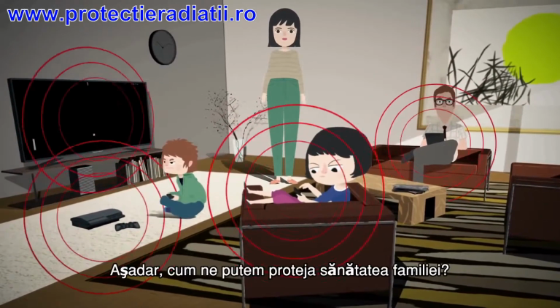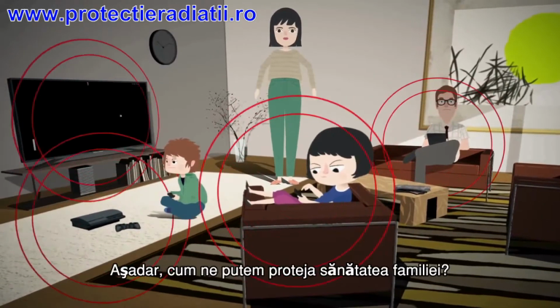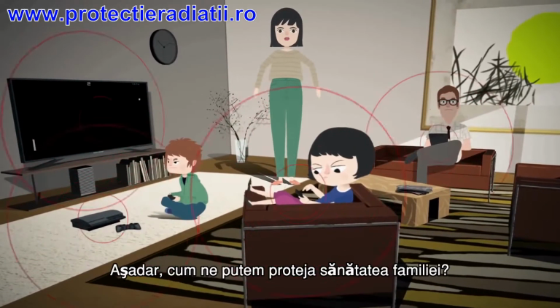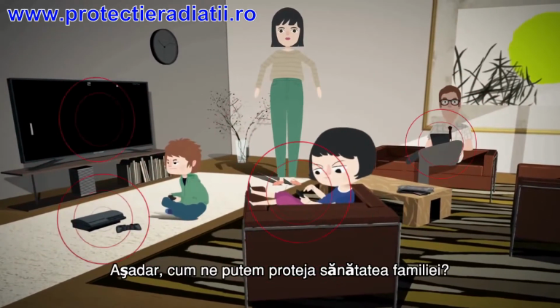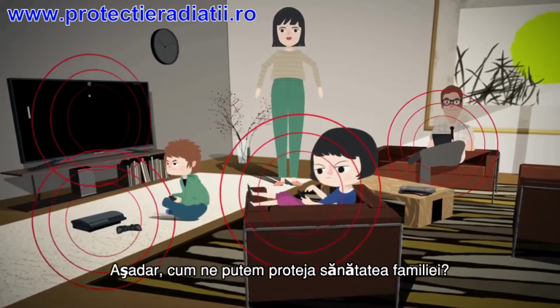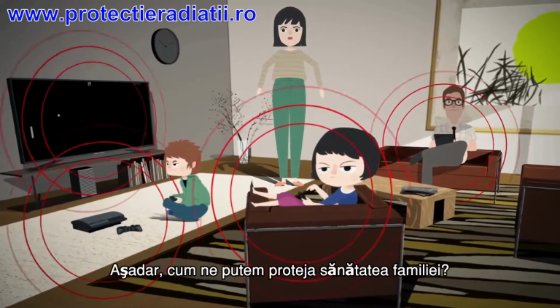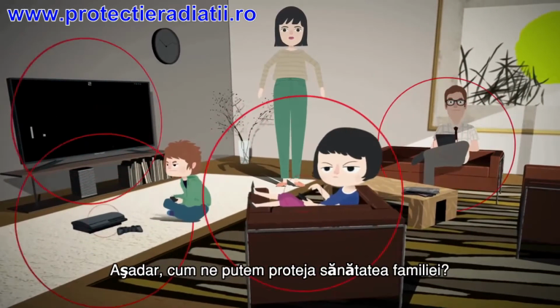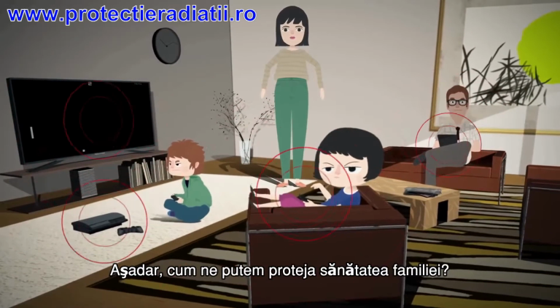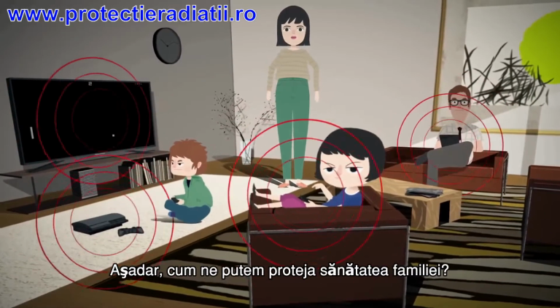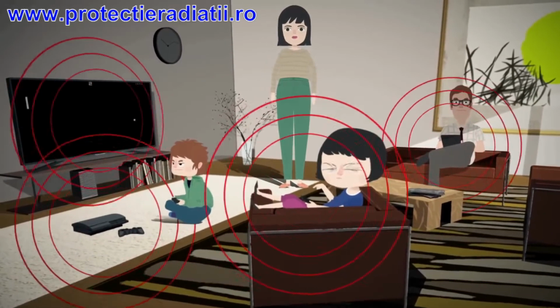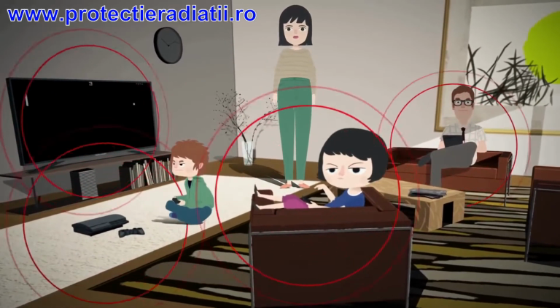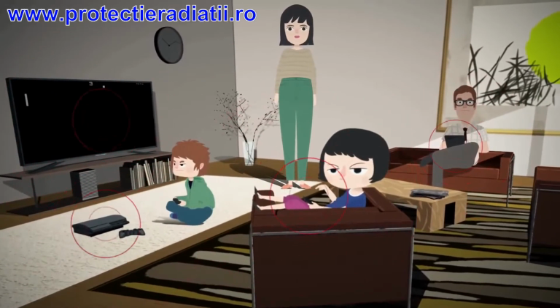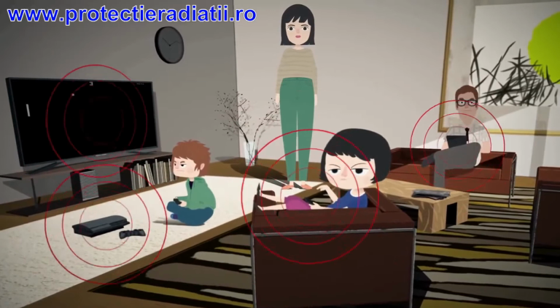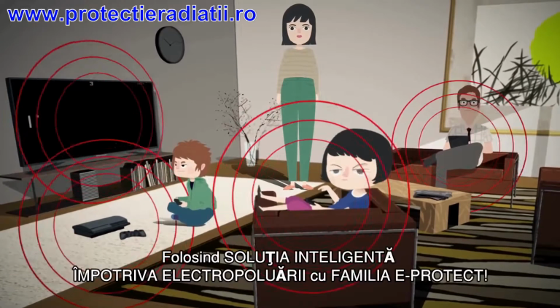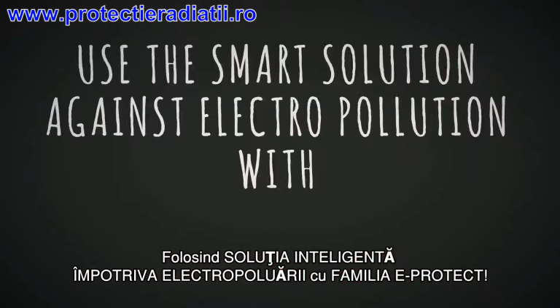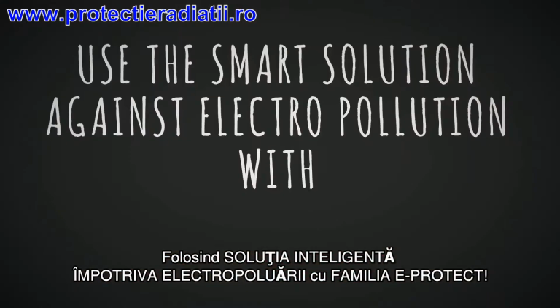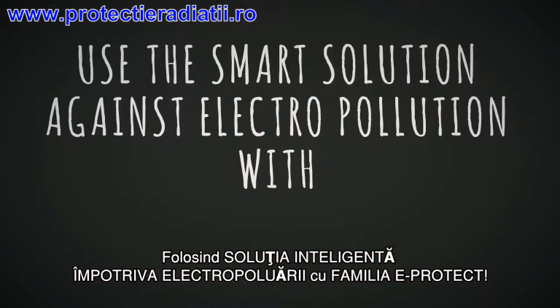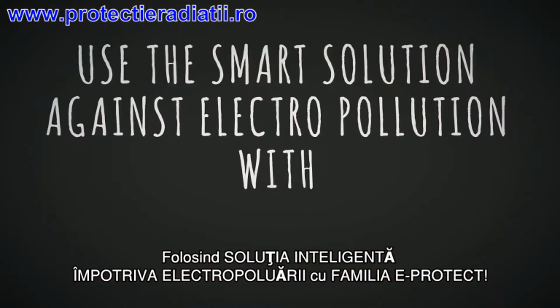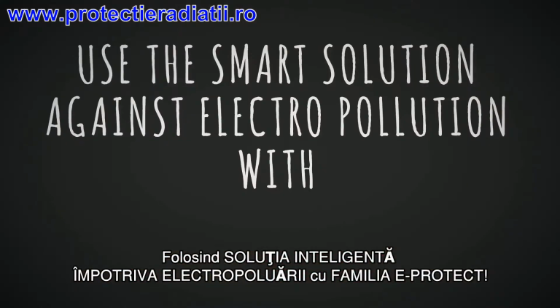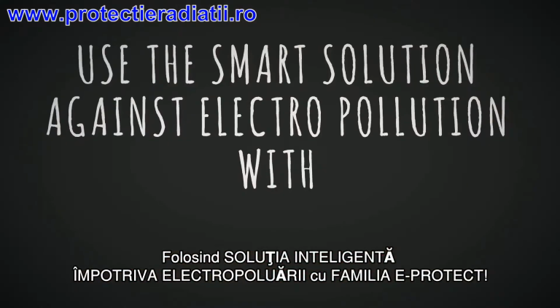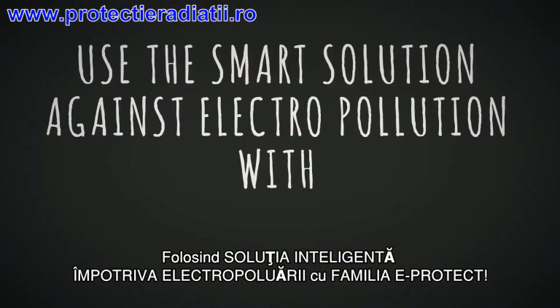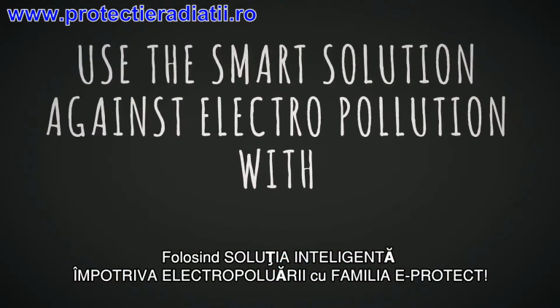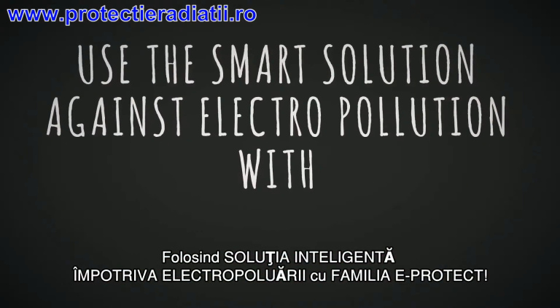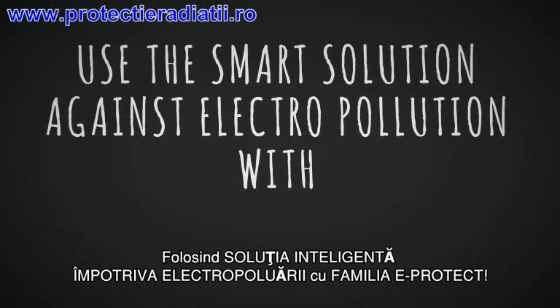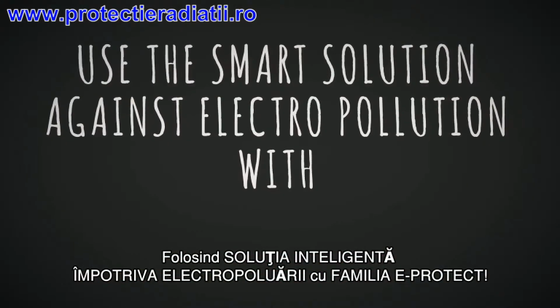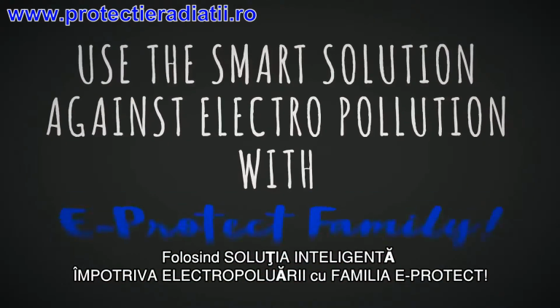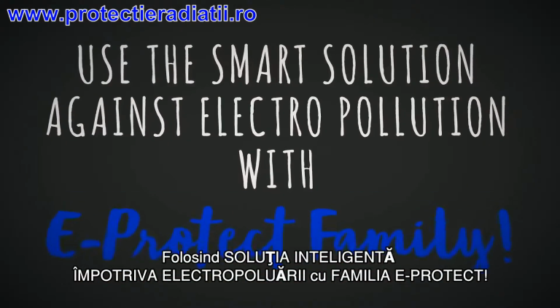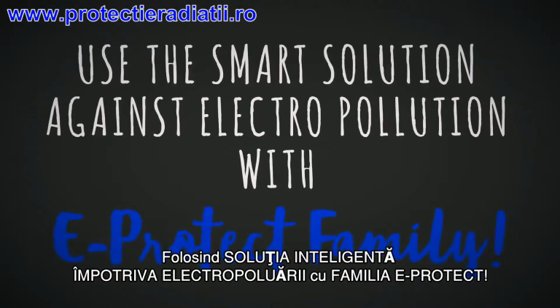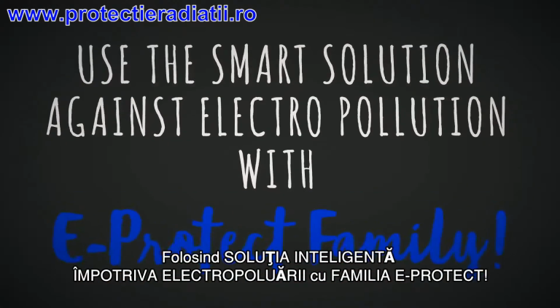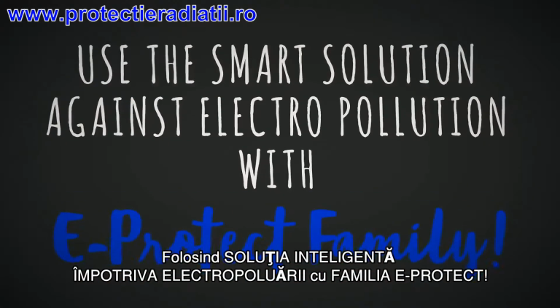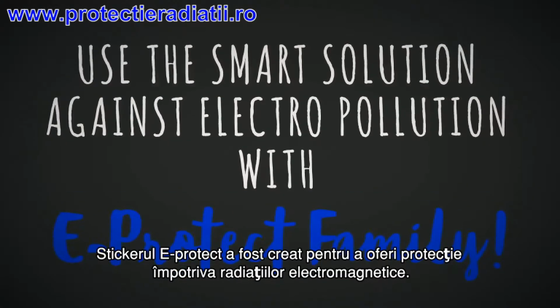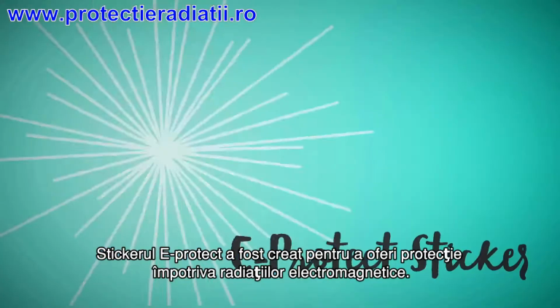So how can we protect the health of our family? Use a smart solution against electropollution with eProtect family.